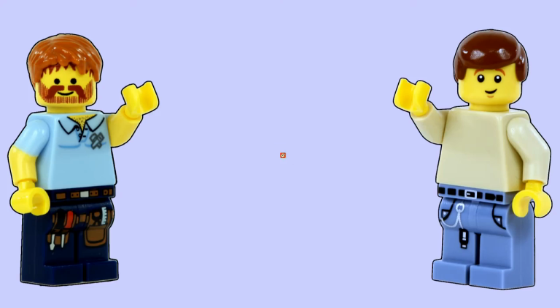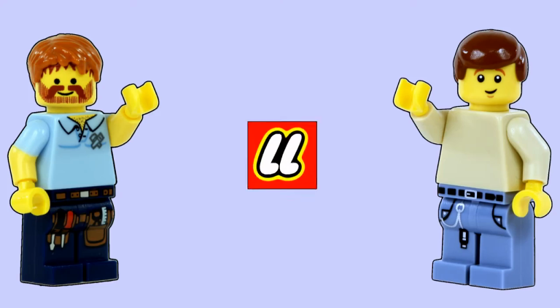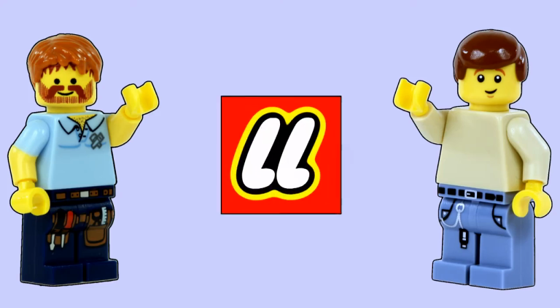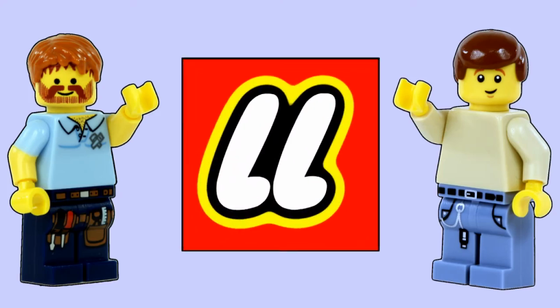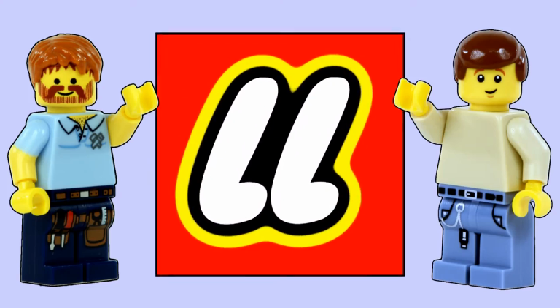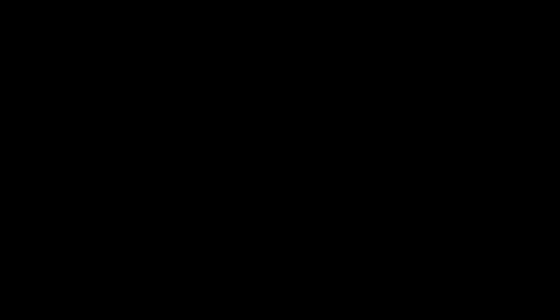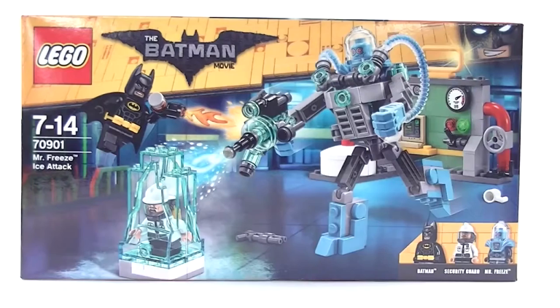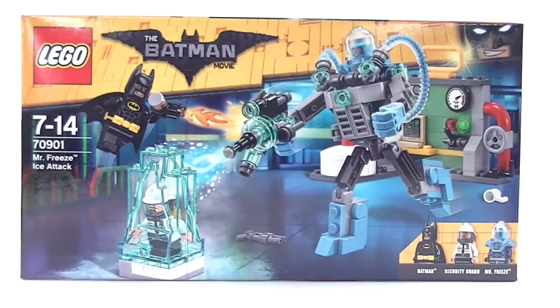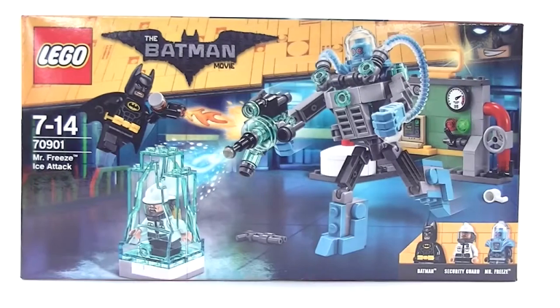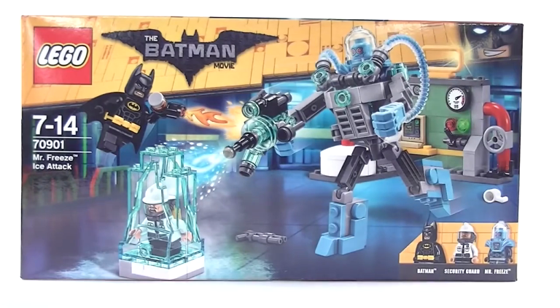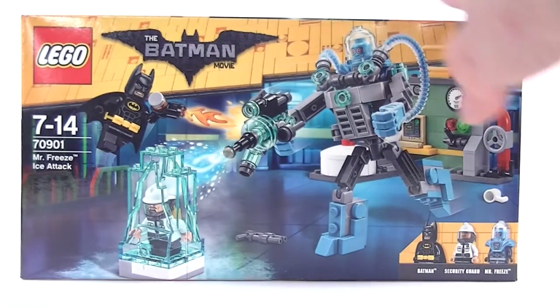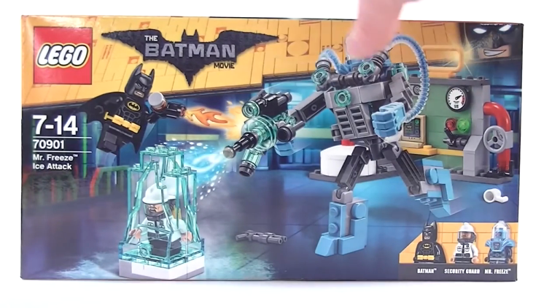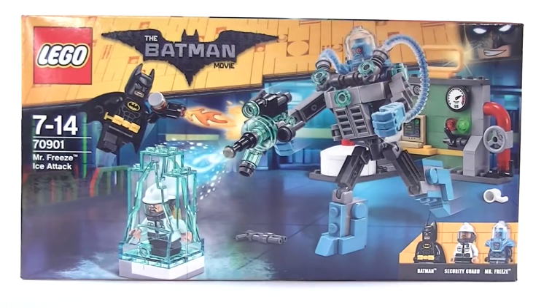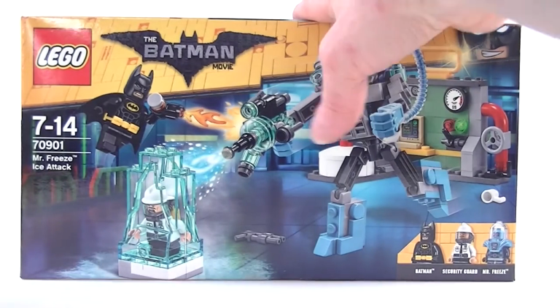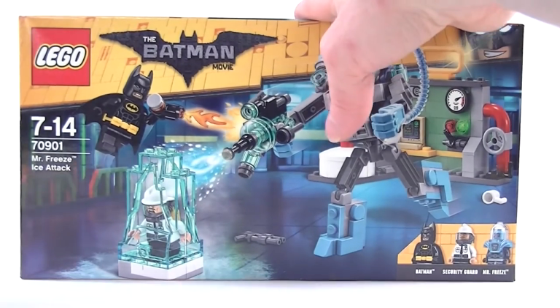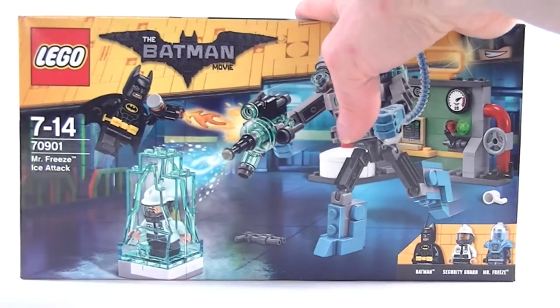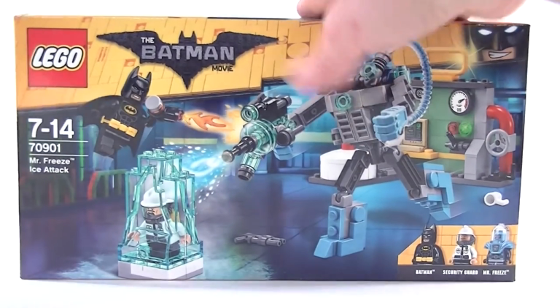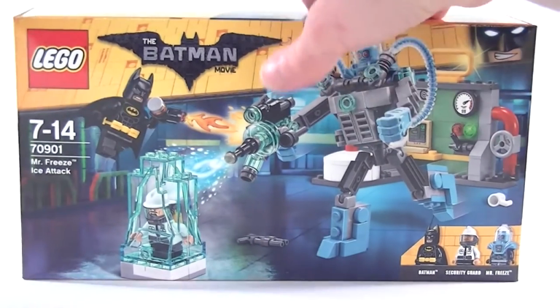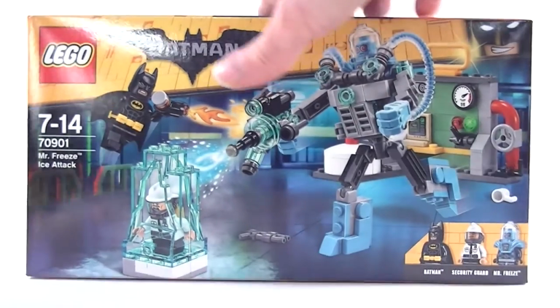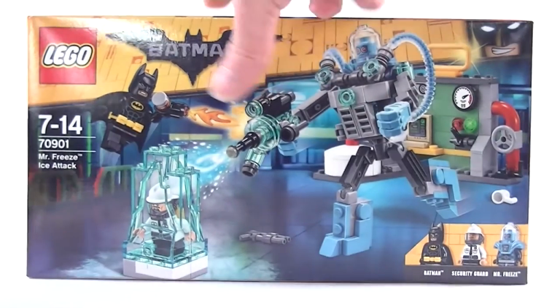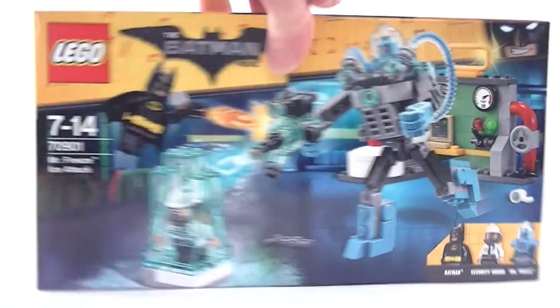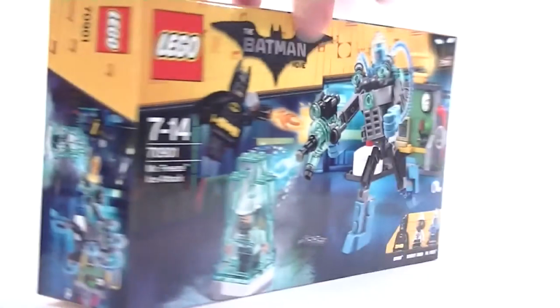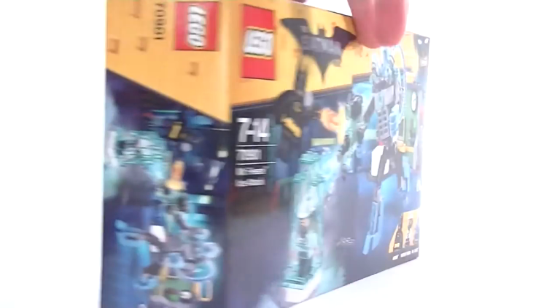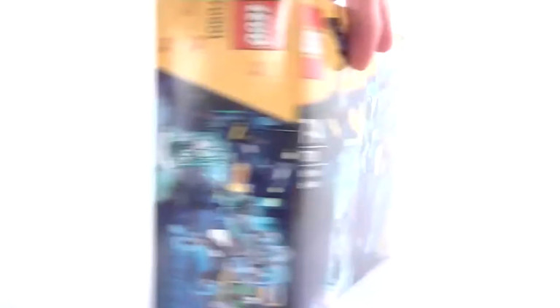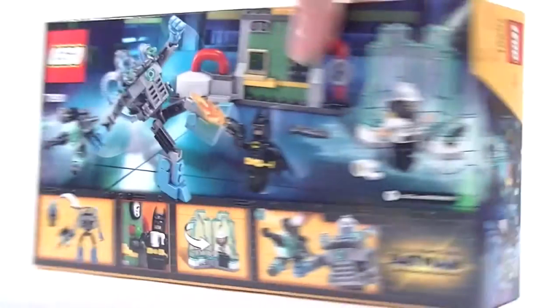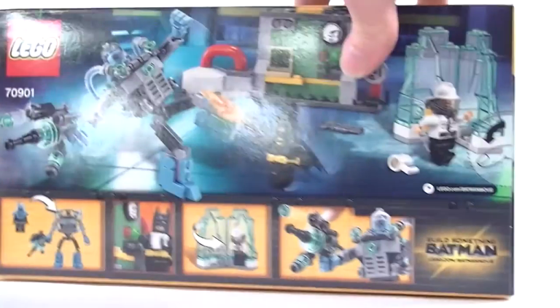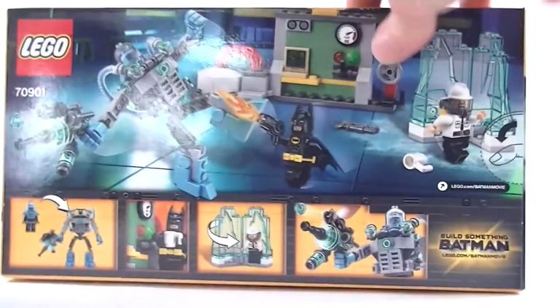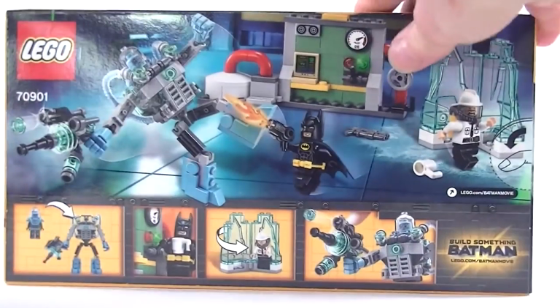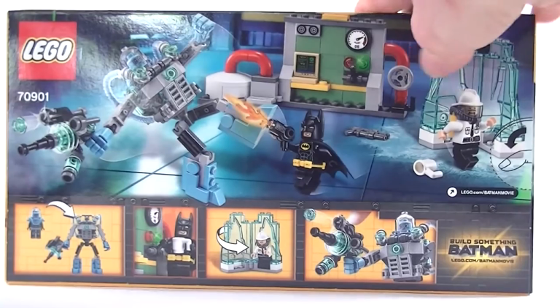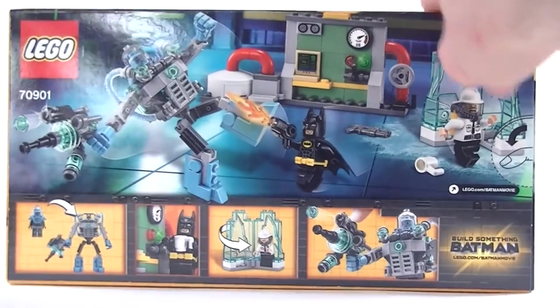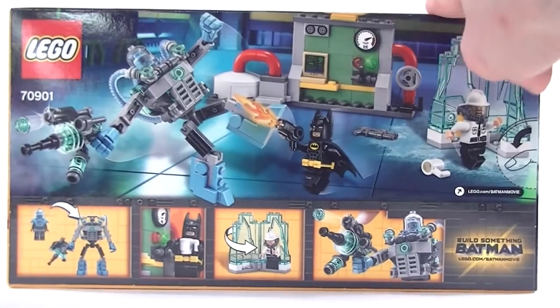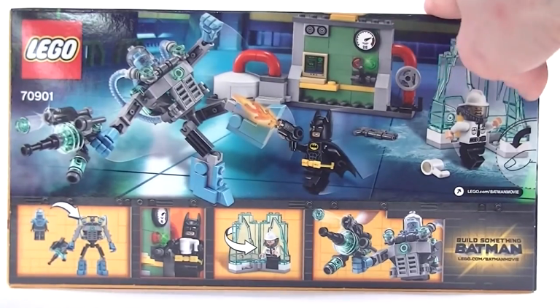Hello LEGO fans, and welcome to our review of the LEGO Batman Movie Mr. Freeze Ice Attack Set.